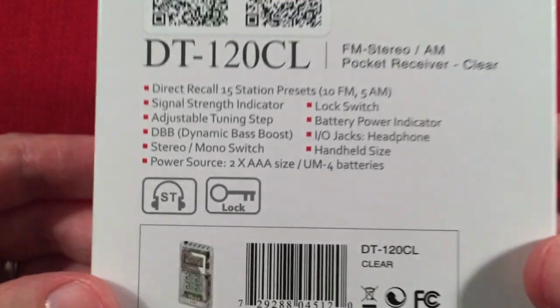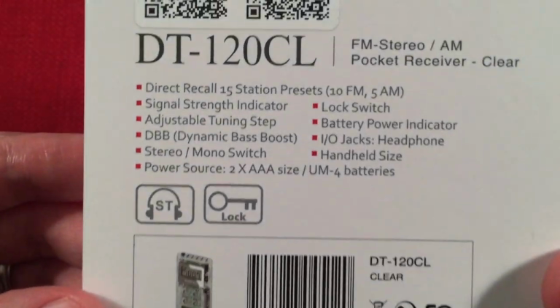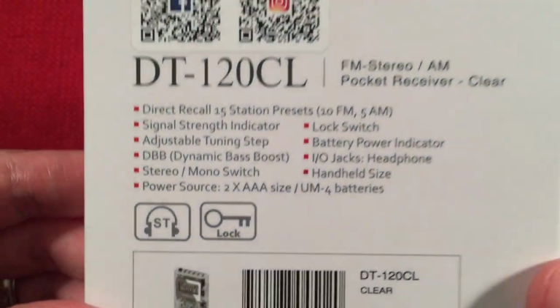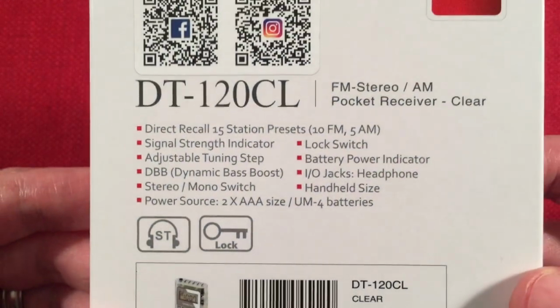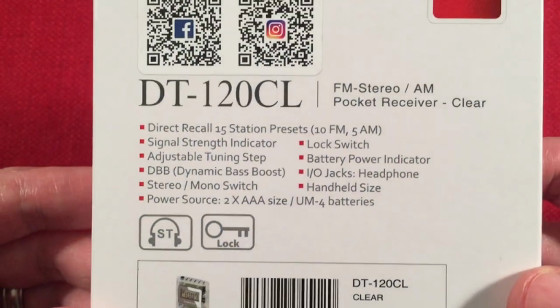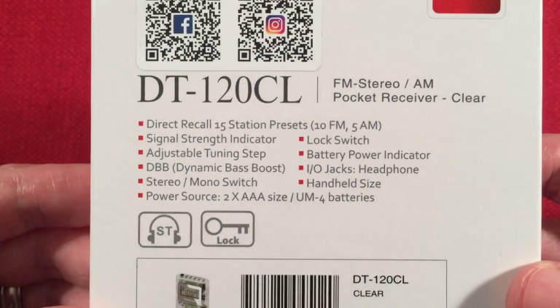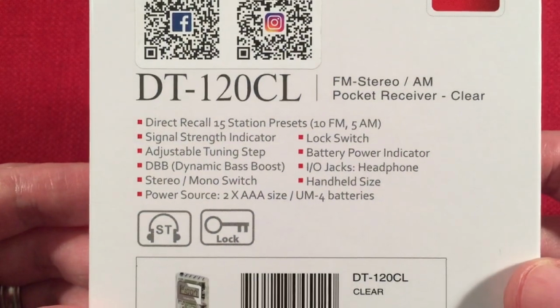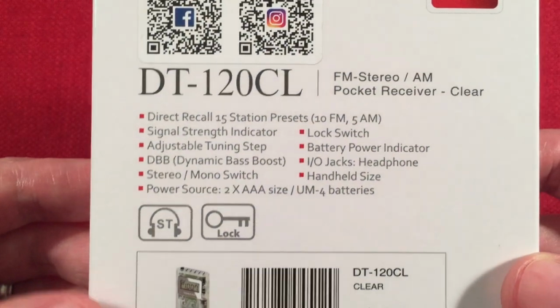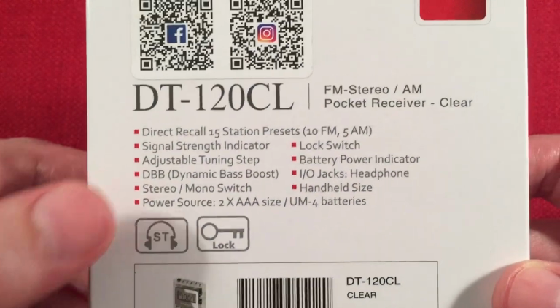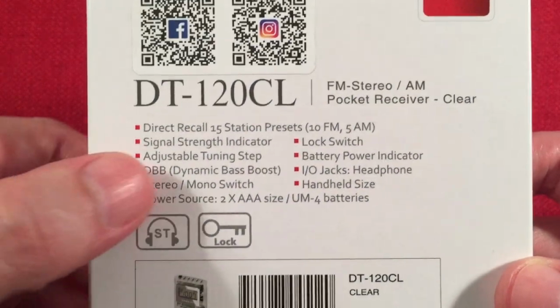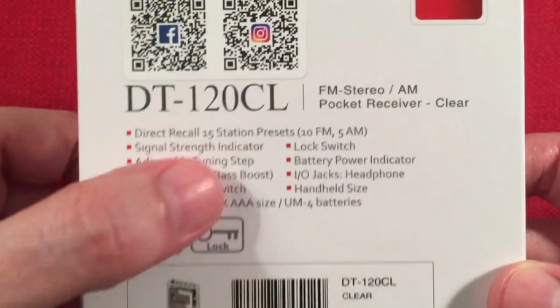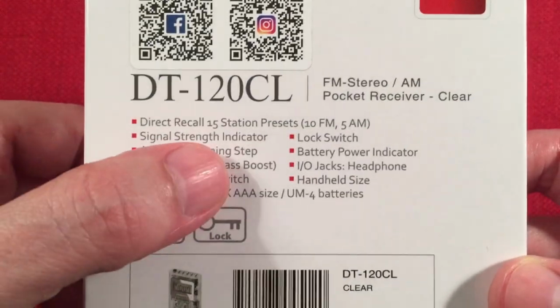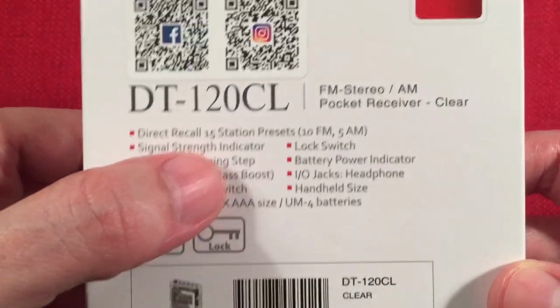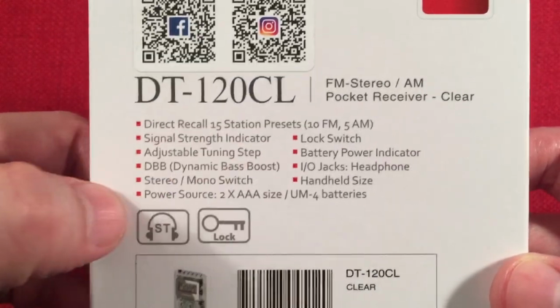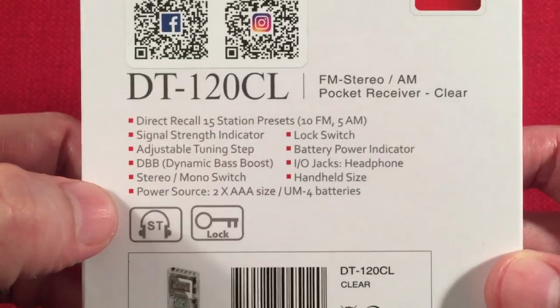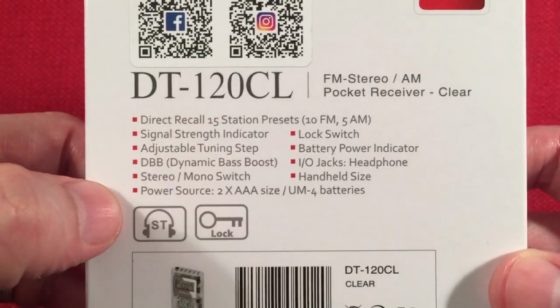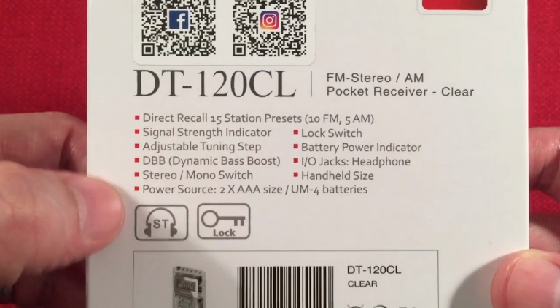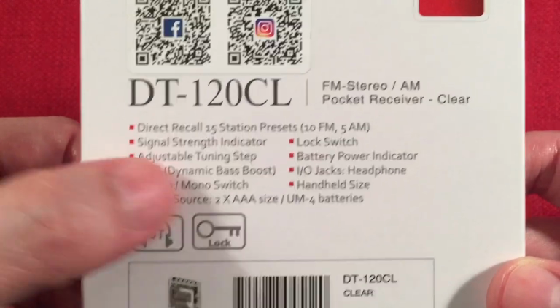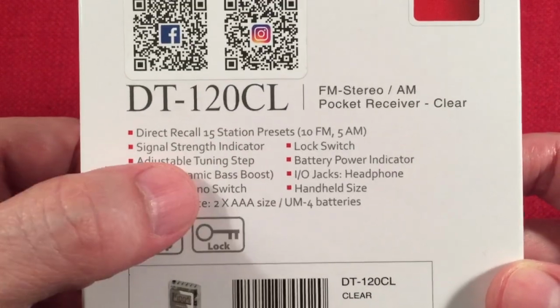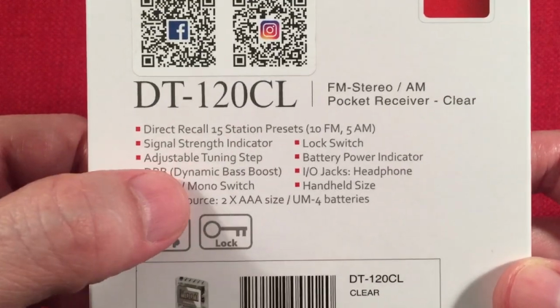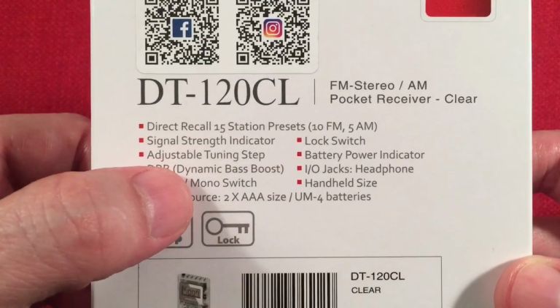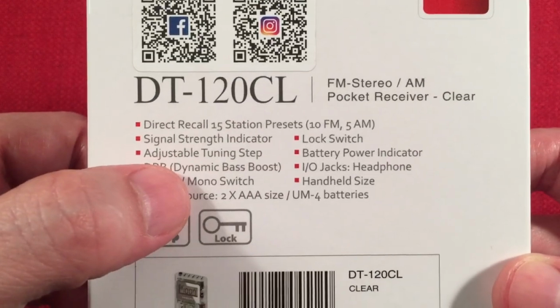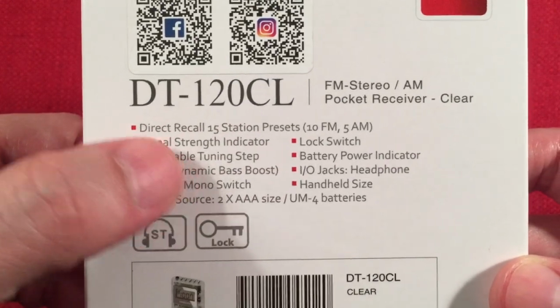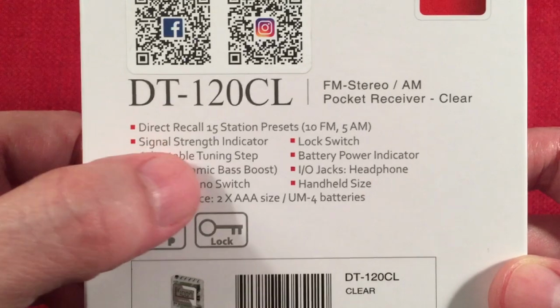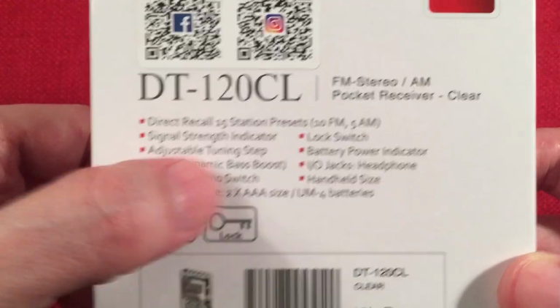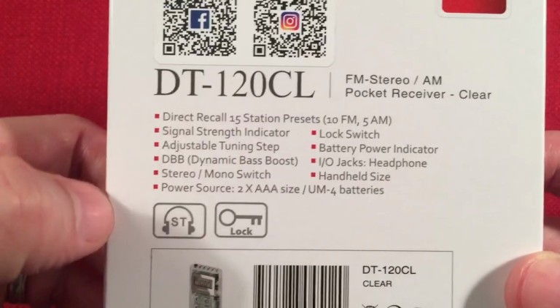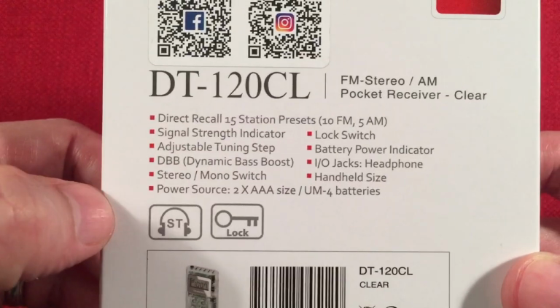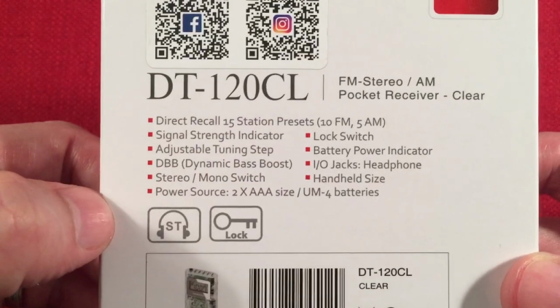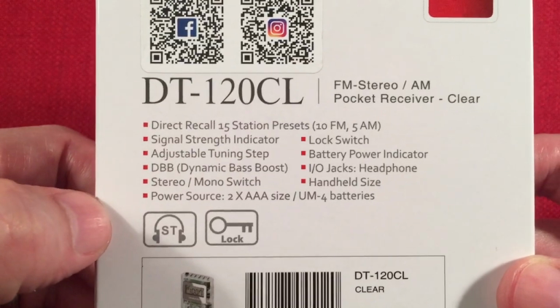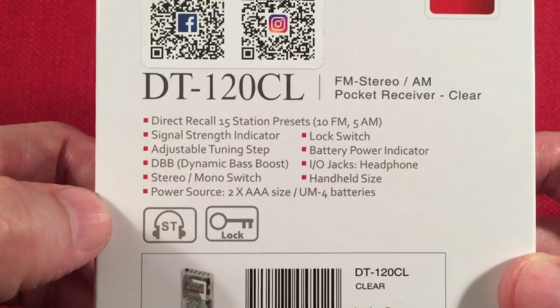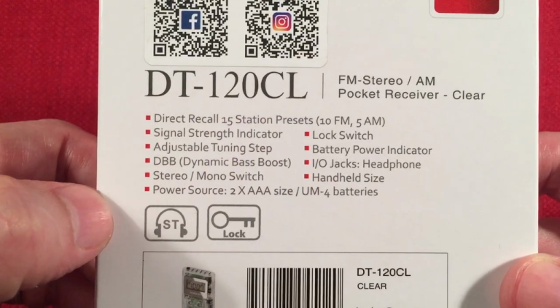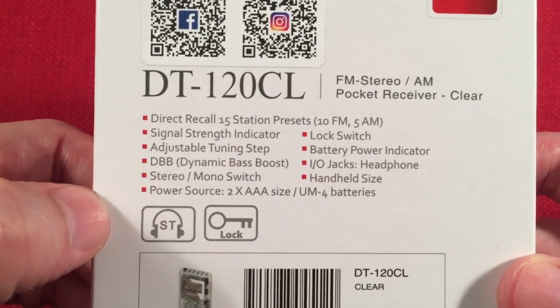Got some bullet points on the back here. 15 presets. It's got a signal strength indicator, which I think is pretty cool.